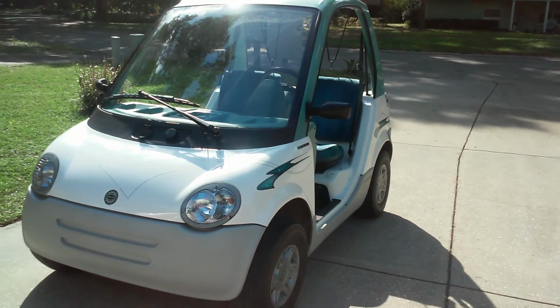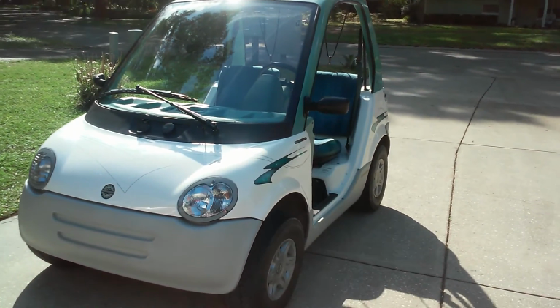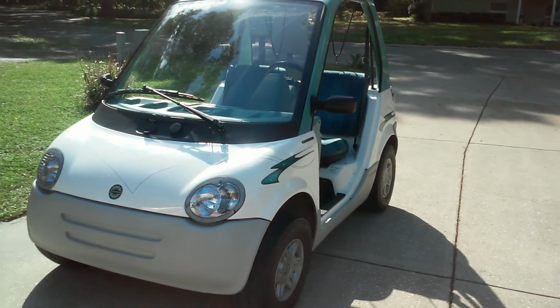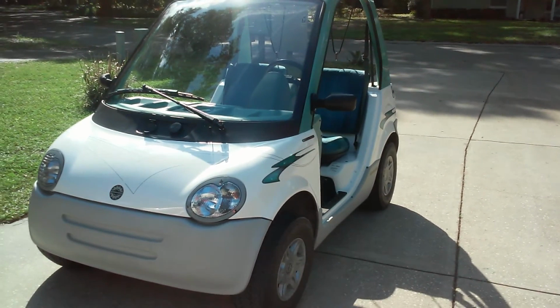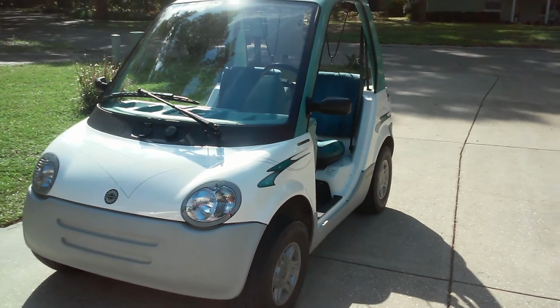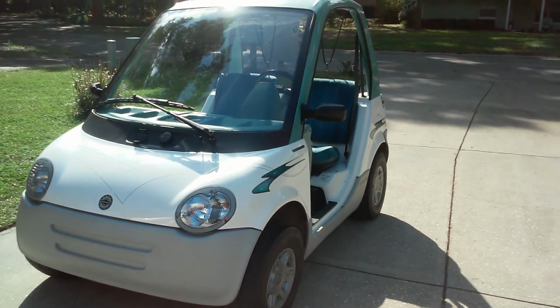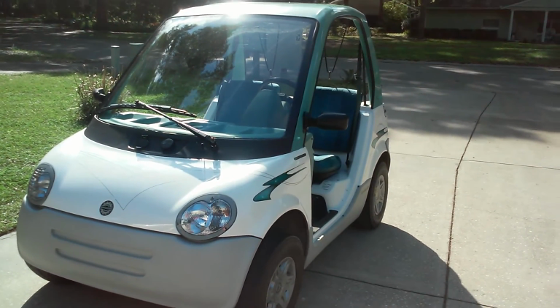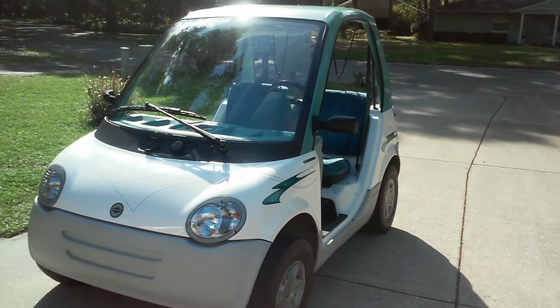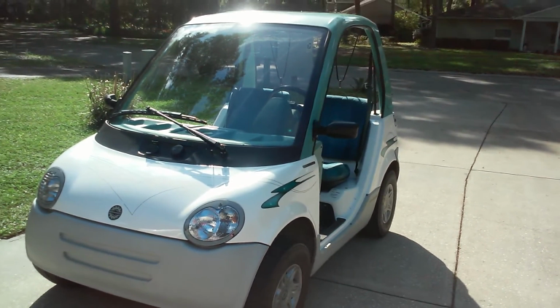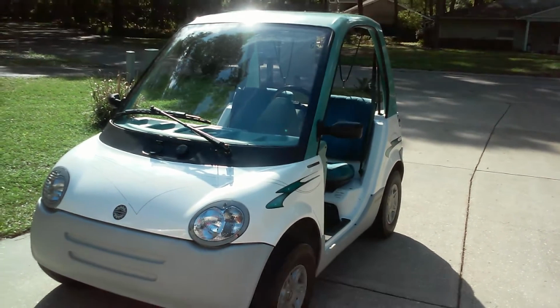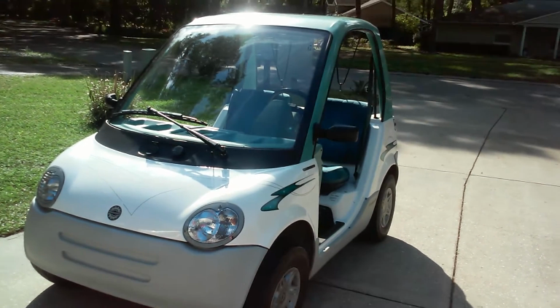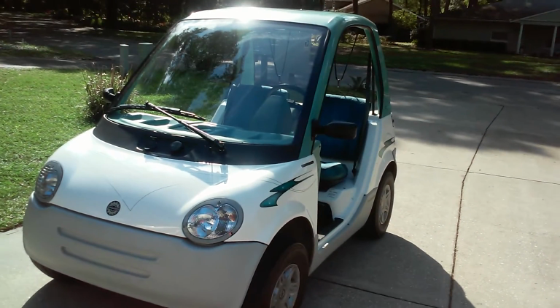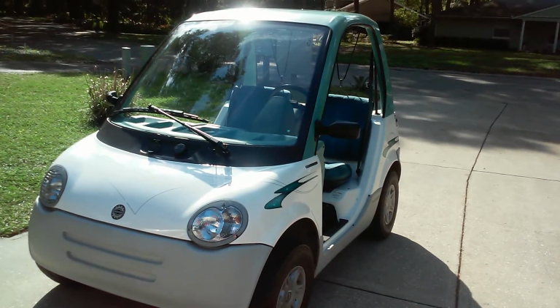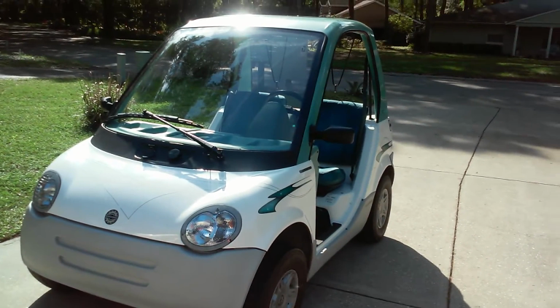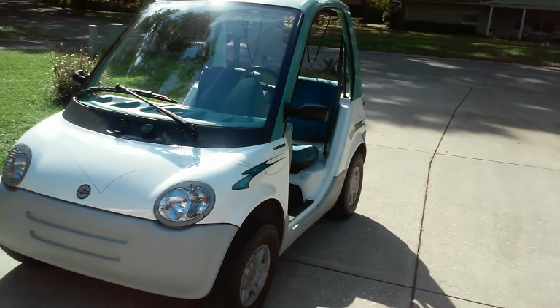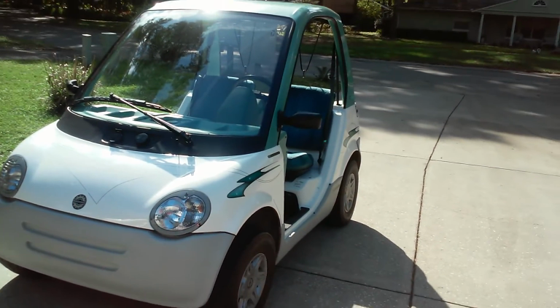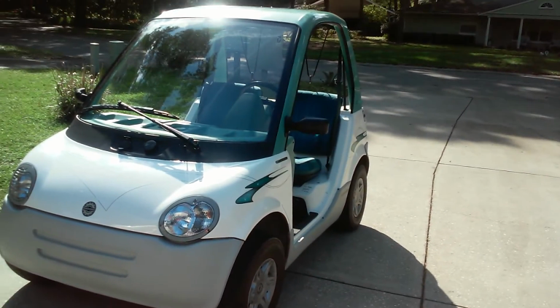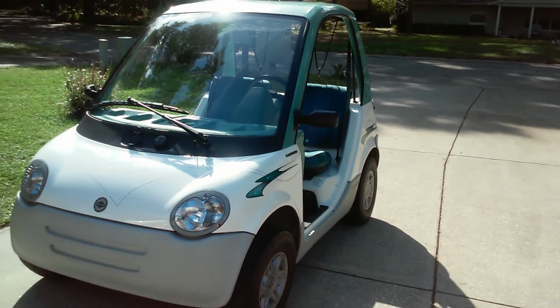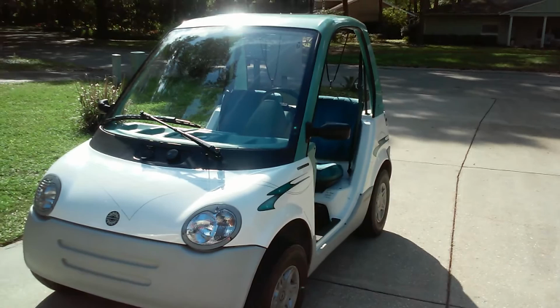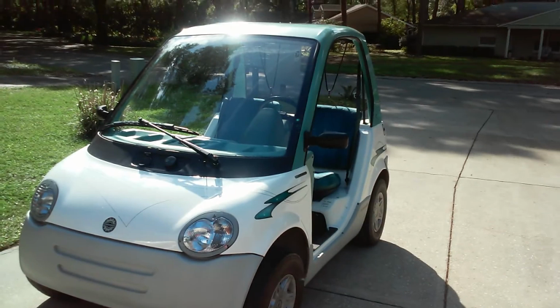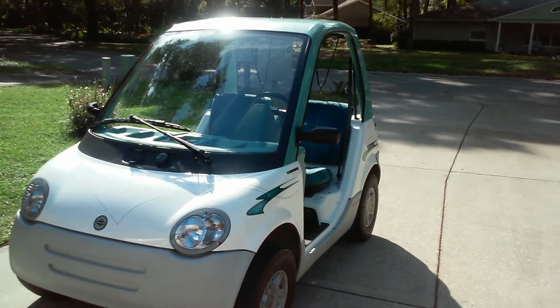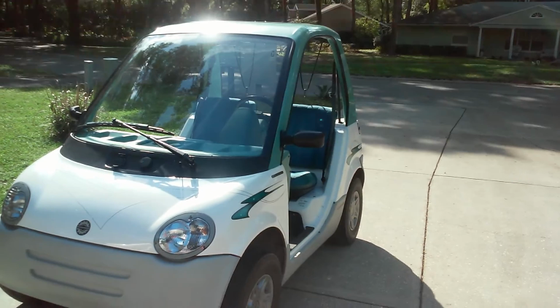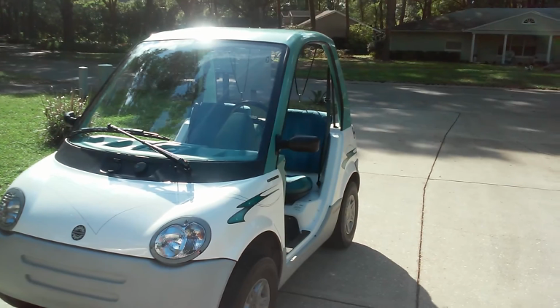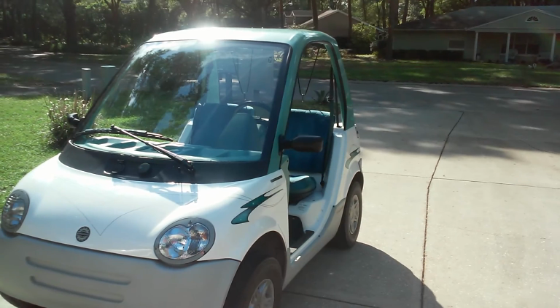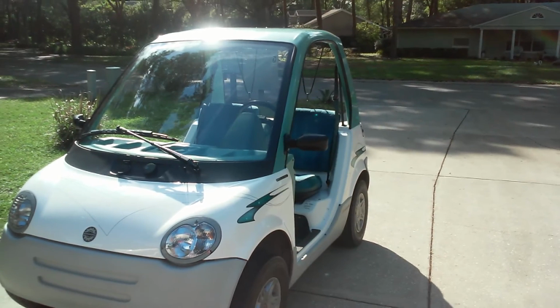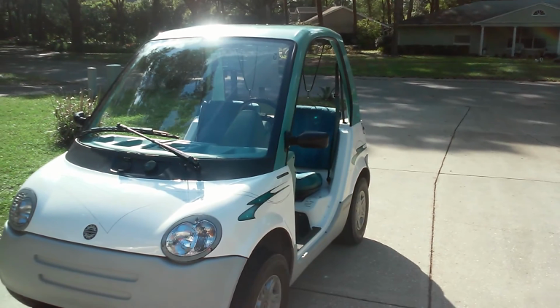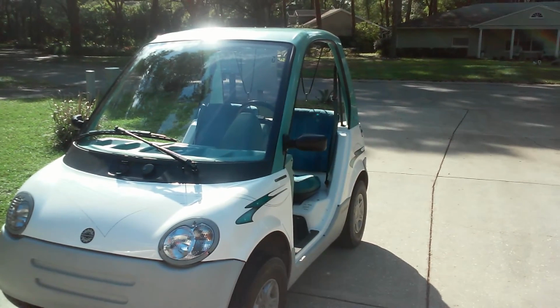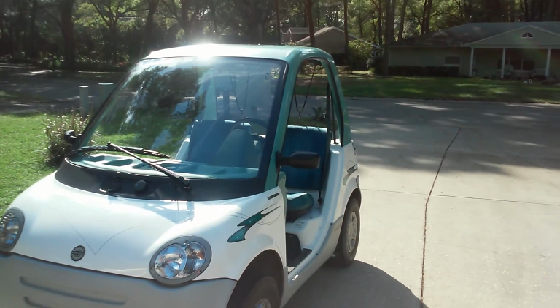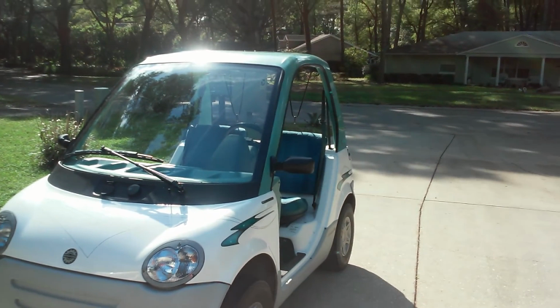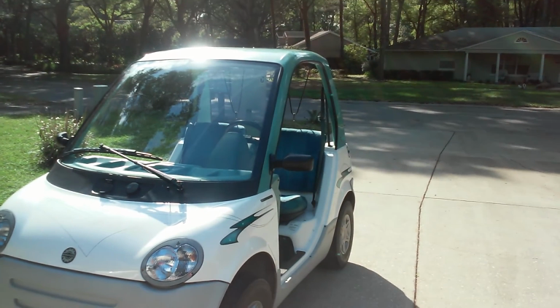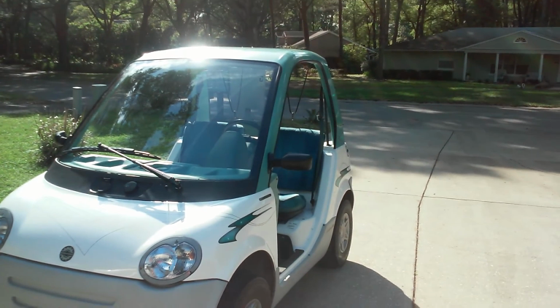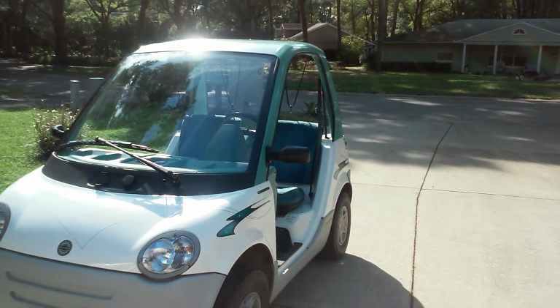Definitely could have some minor issues like that, but otherwise it's pretty good — little golf cart or electric car, whatever you want to call it. Anyway, thank you very much for watching. Hope you enjoy this video.